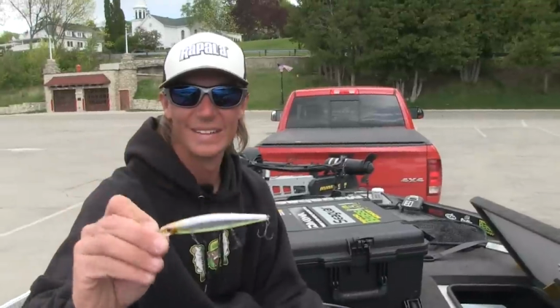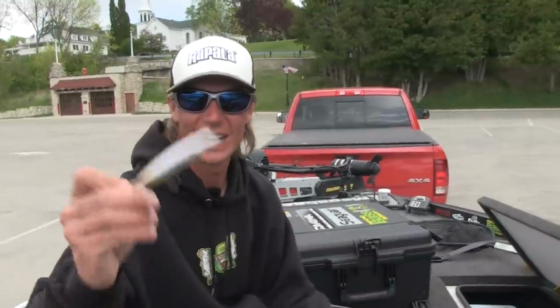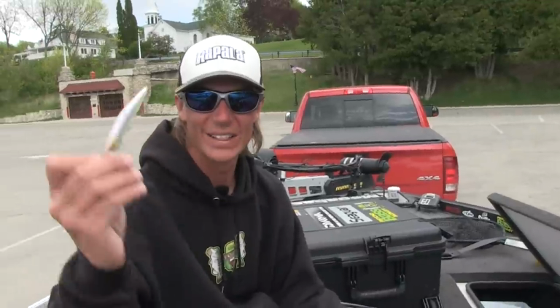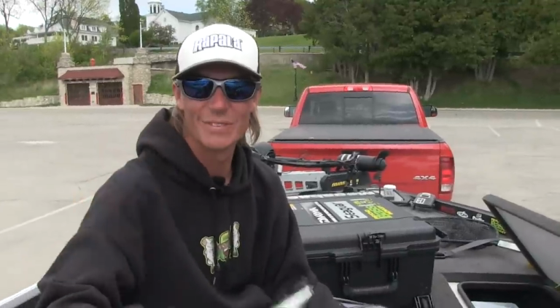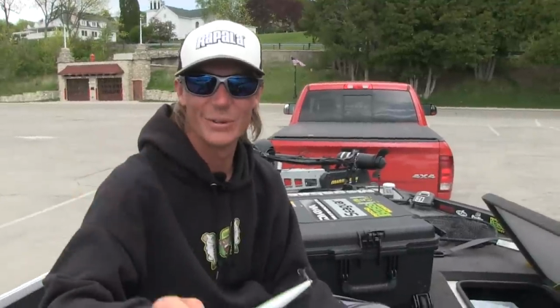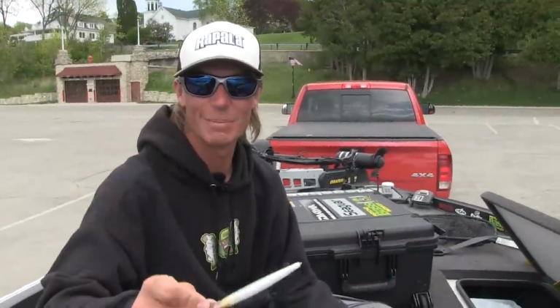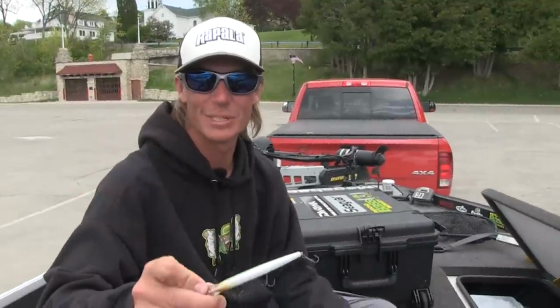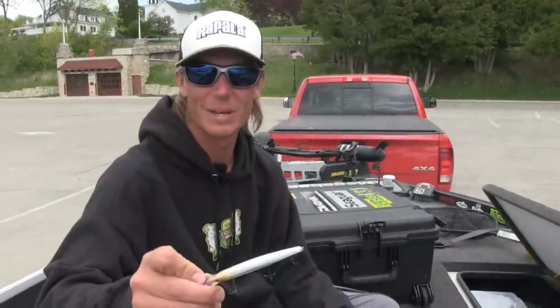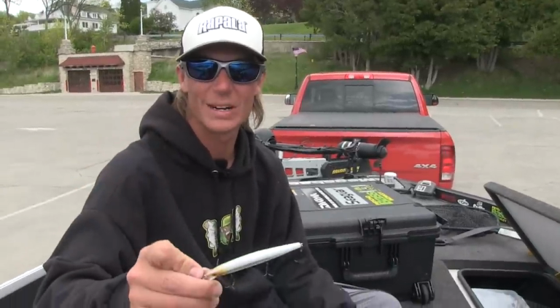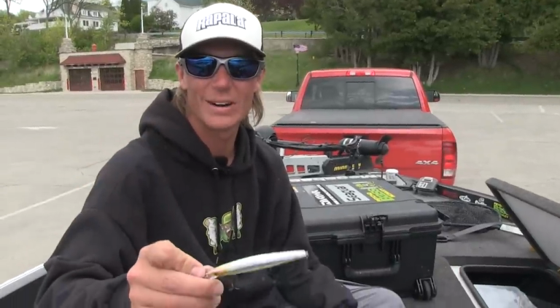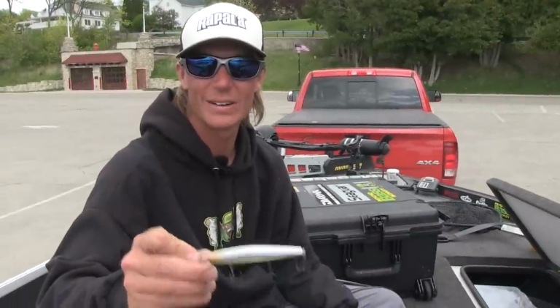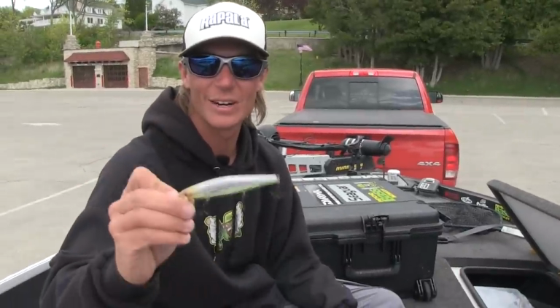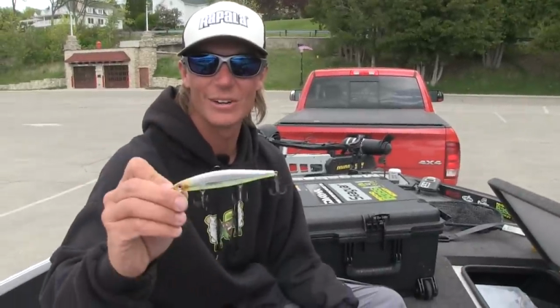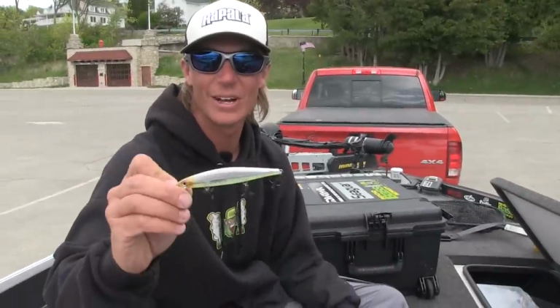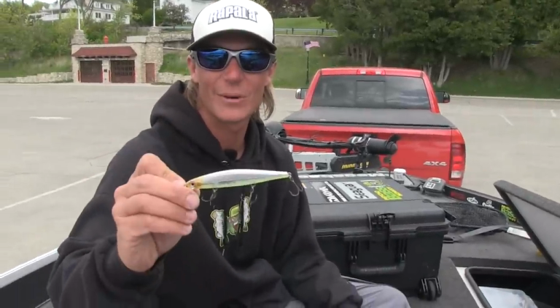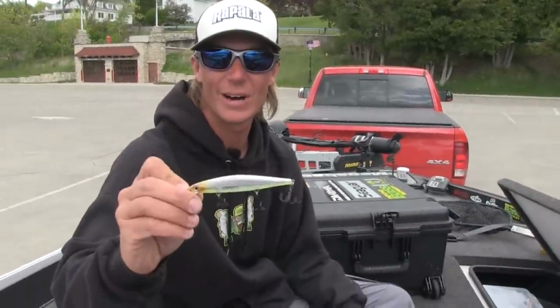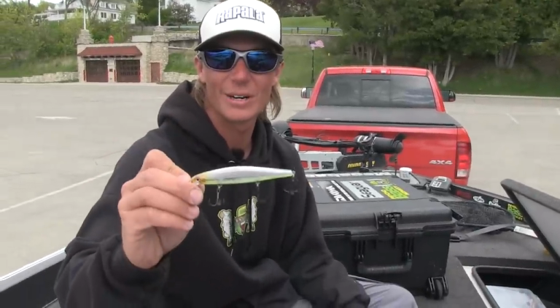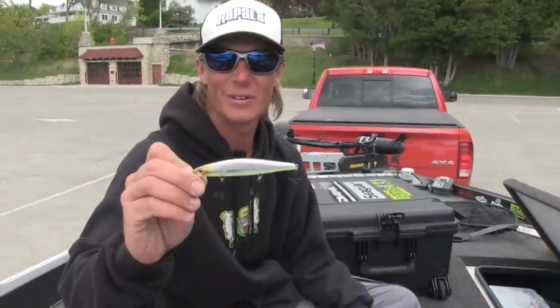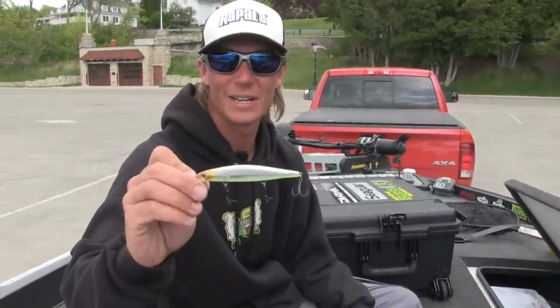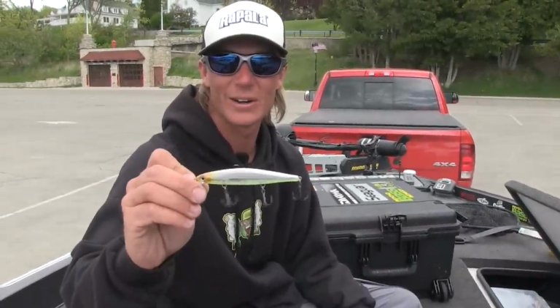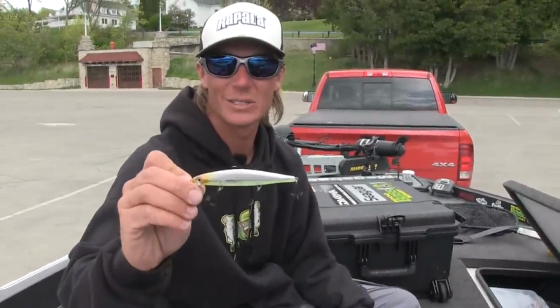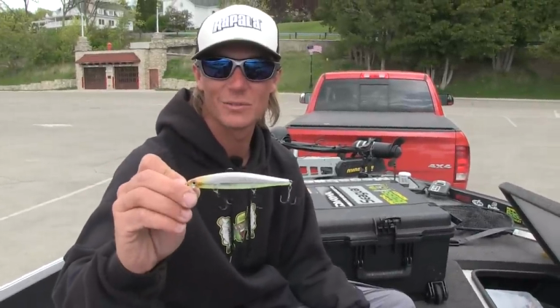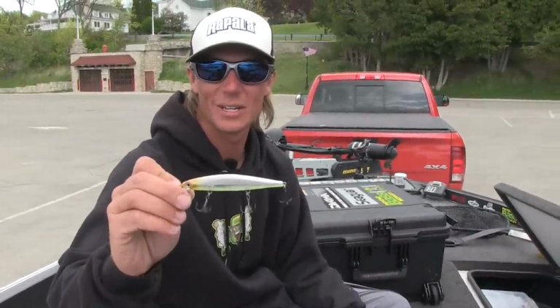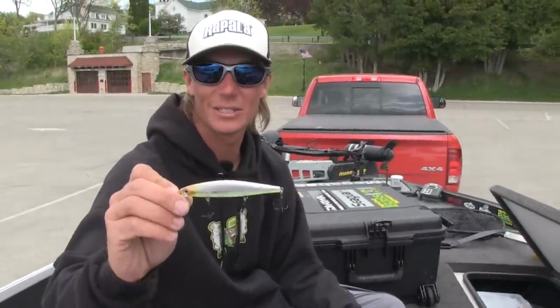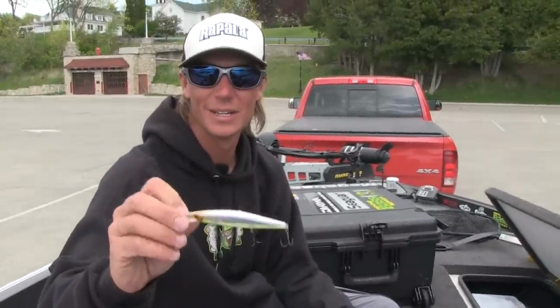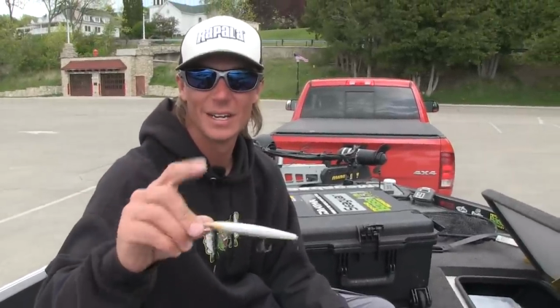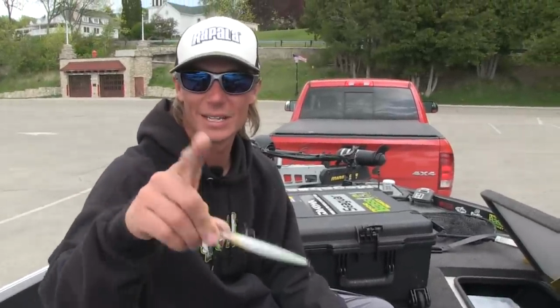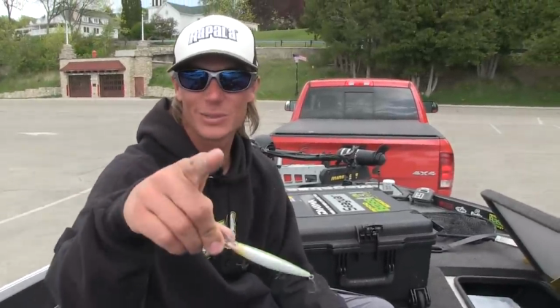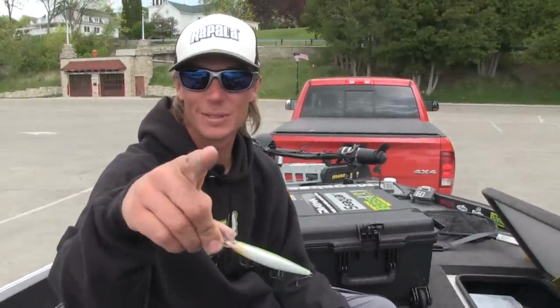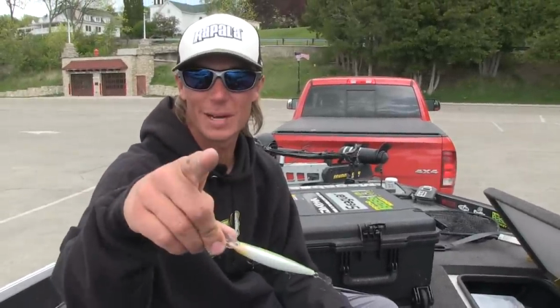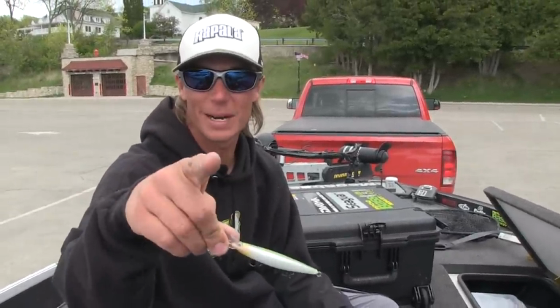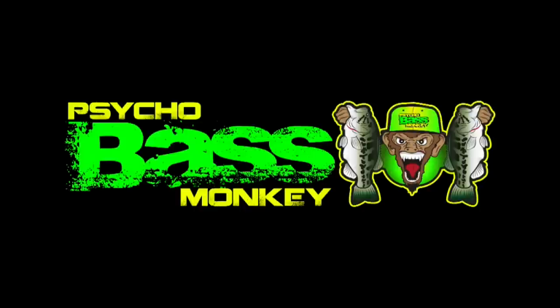I love to rip this bait hard, cover a lot of water, find aggressive fish. And that's what's in my box.